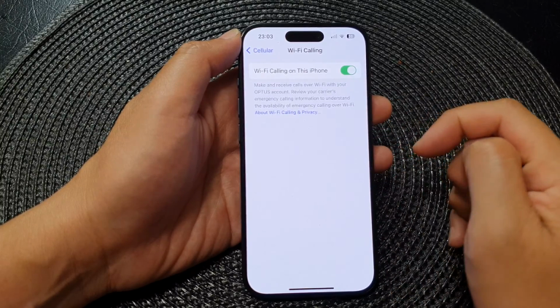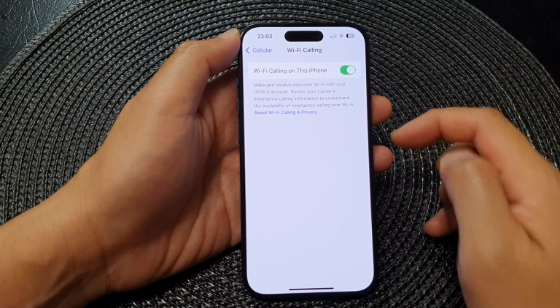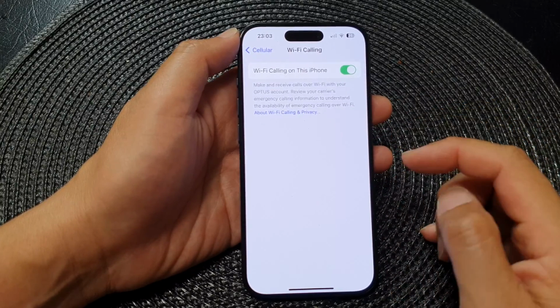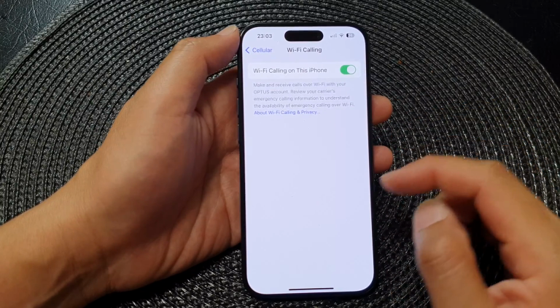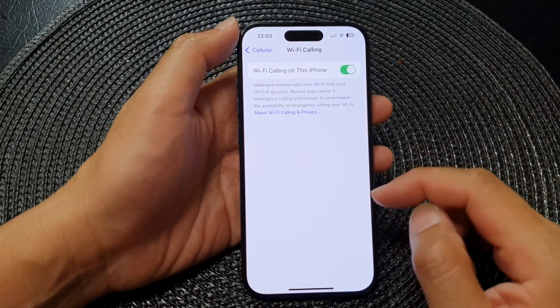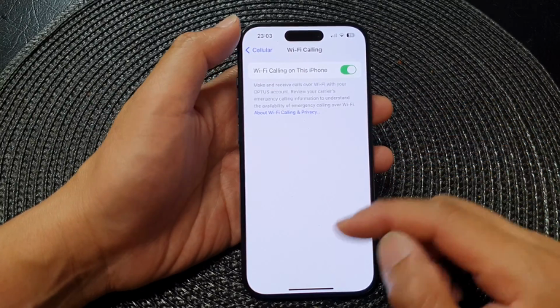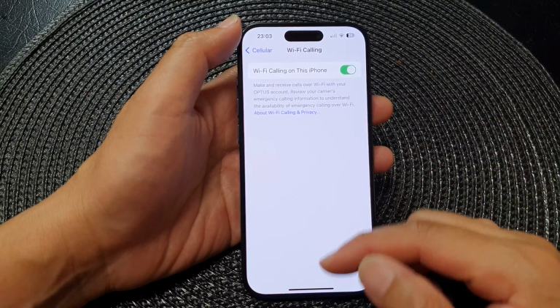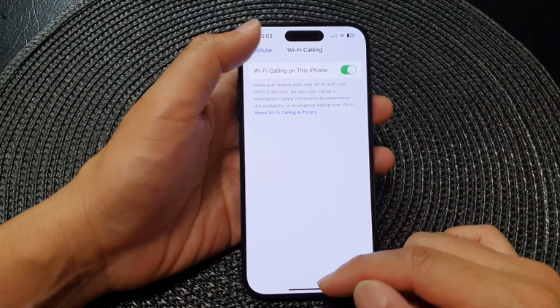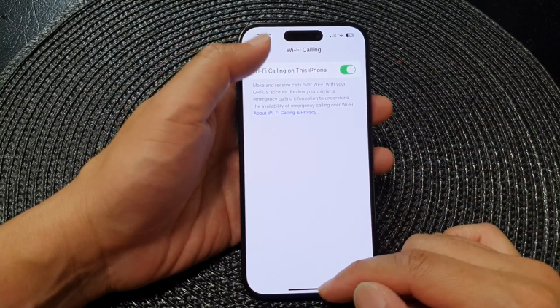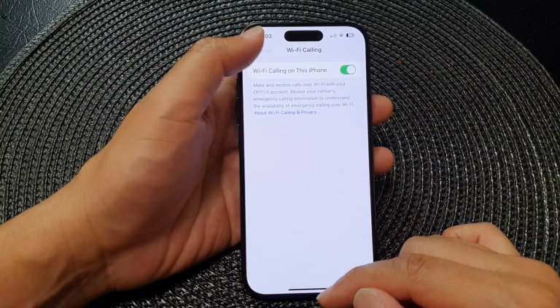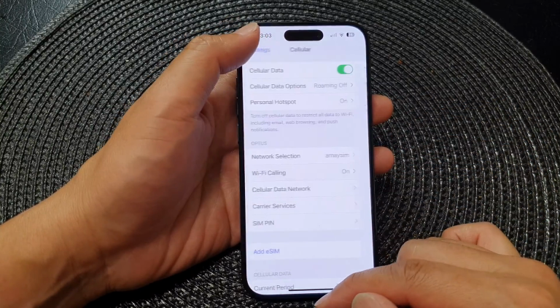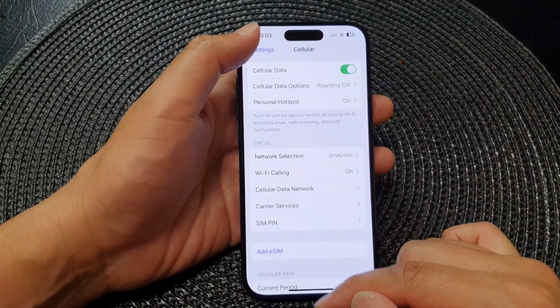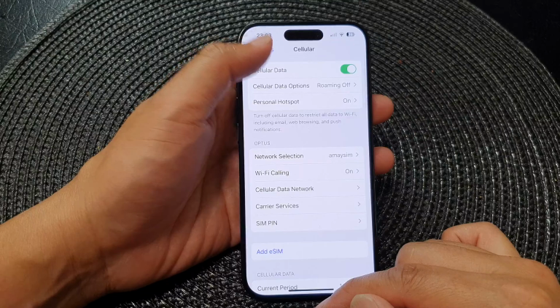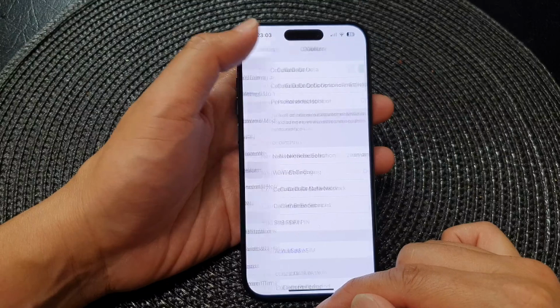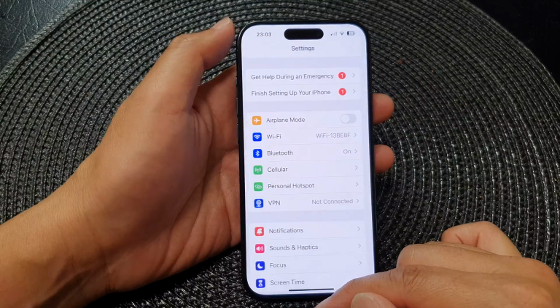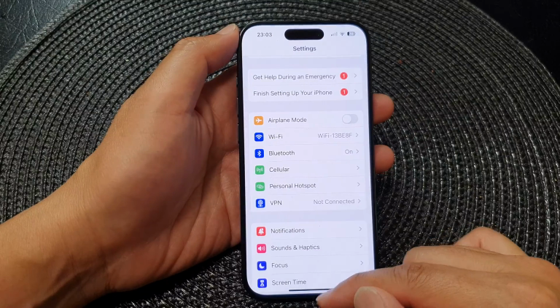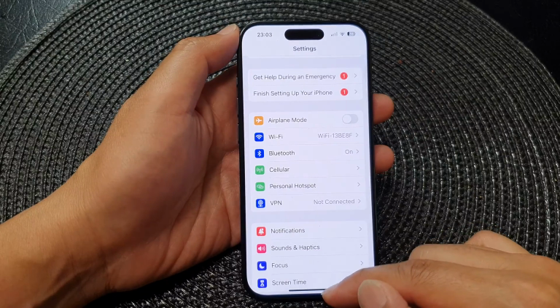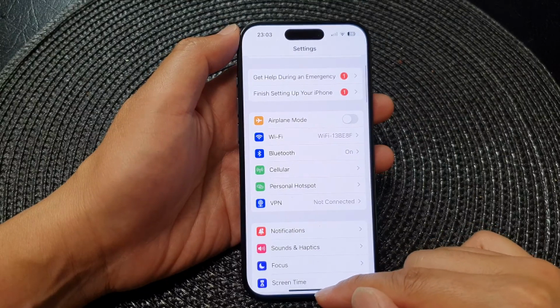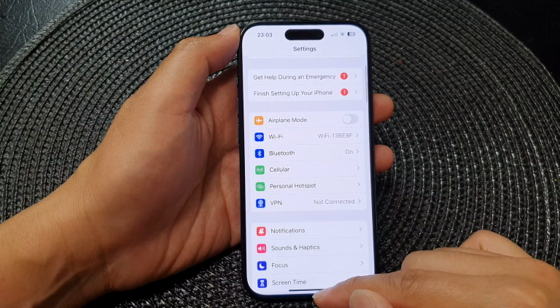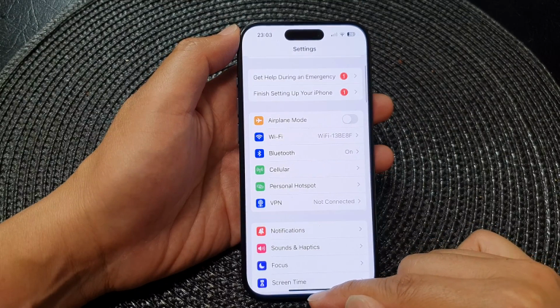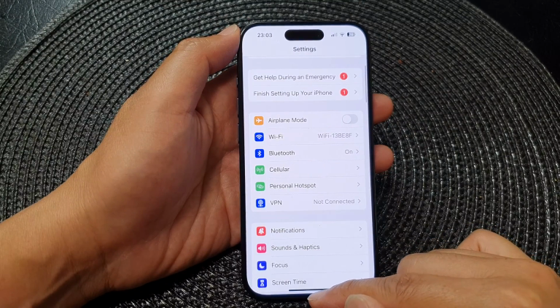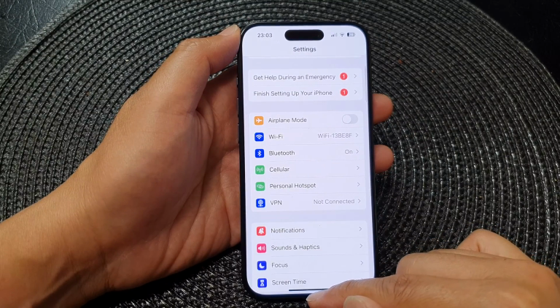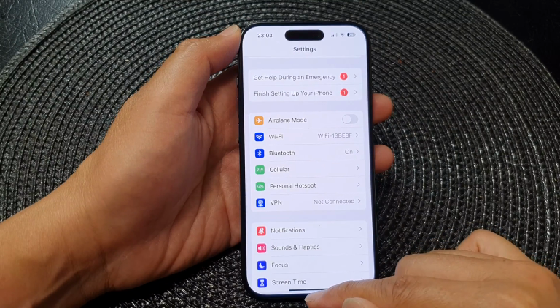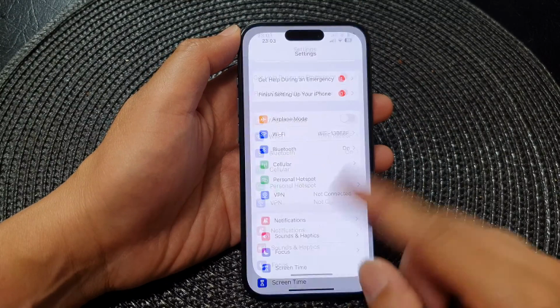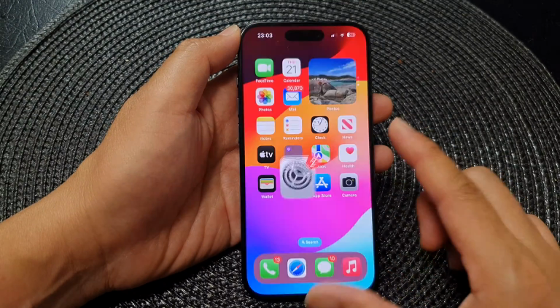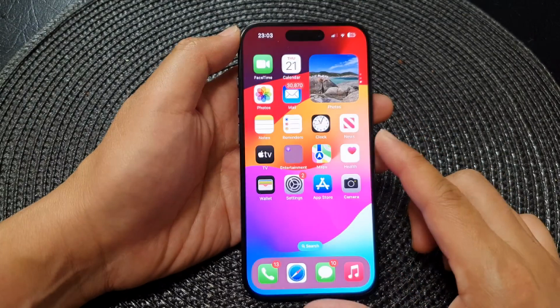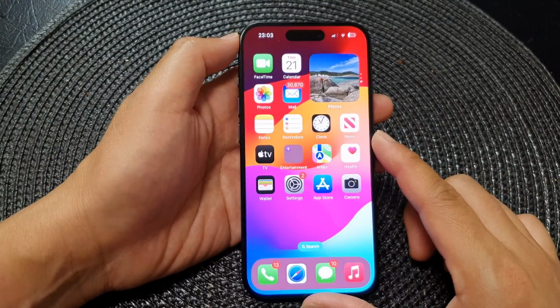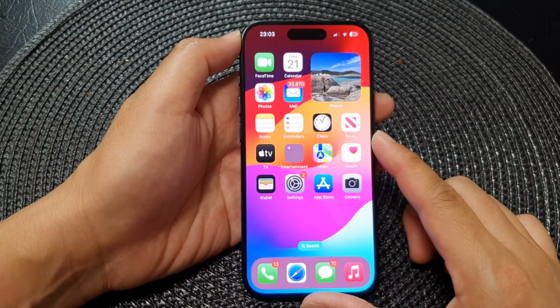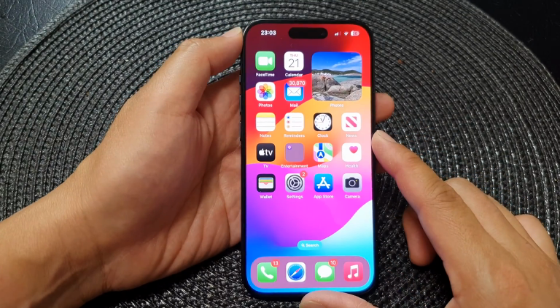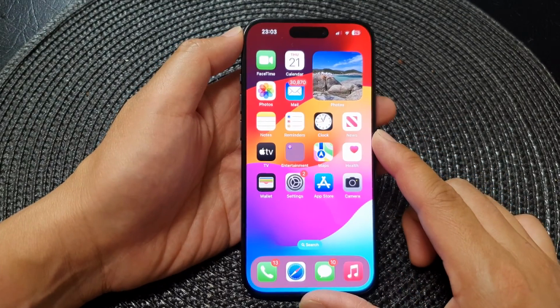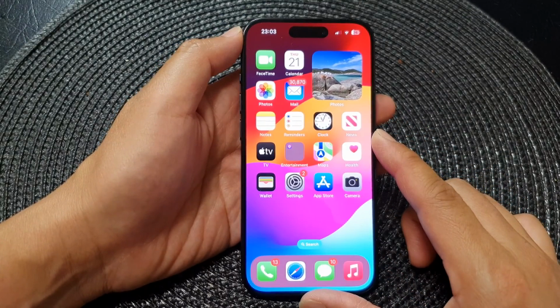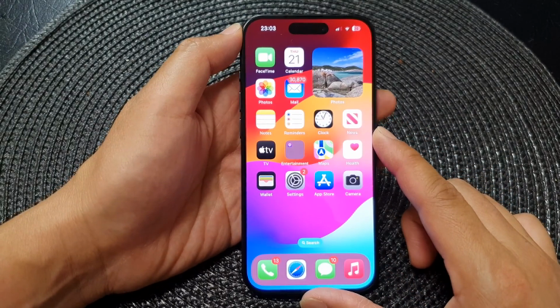And that's it. After, you can tap on the back key to go back to Settings, then swipe up to go back to the home screen.